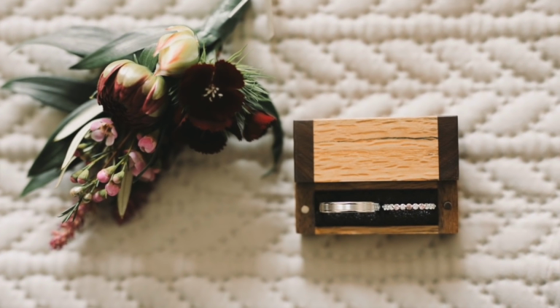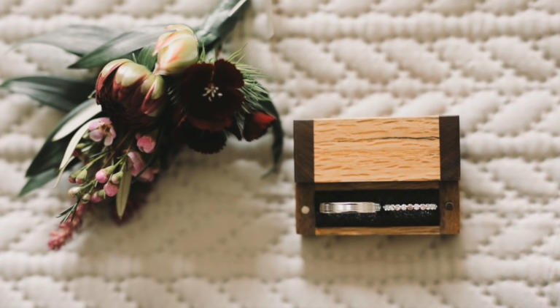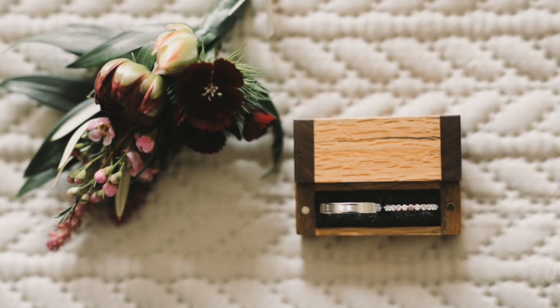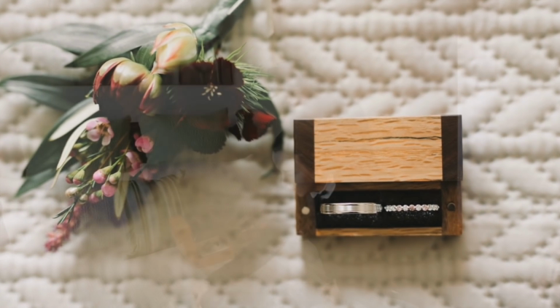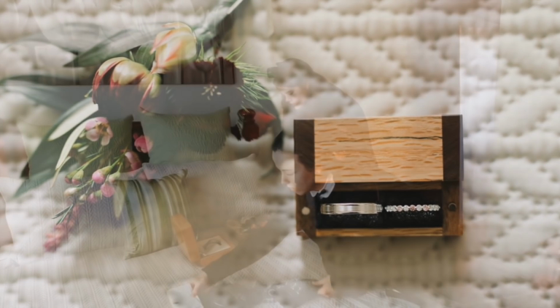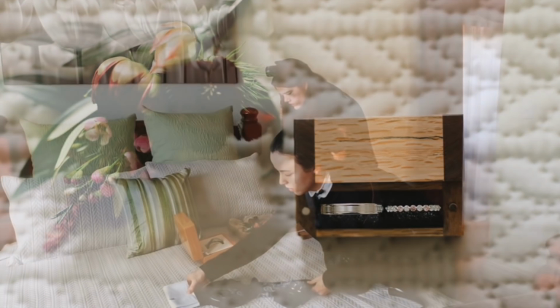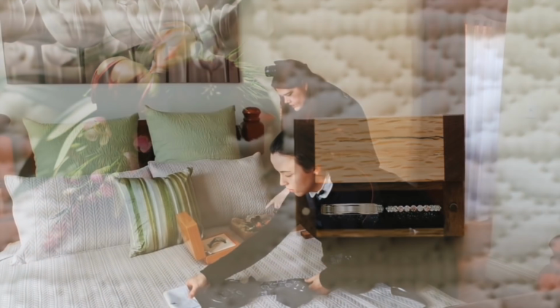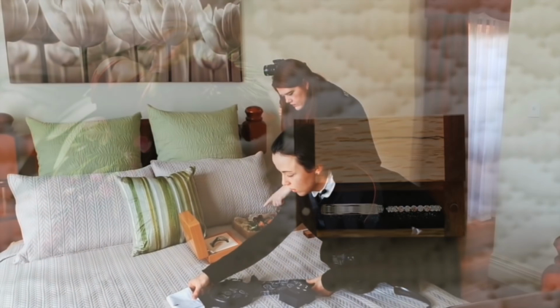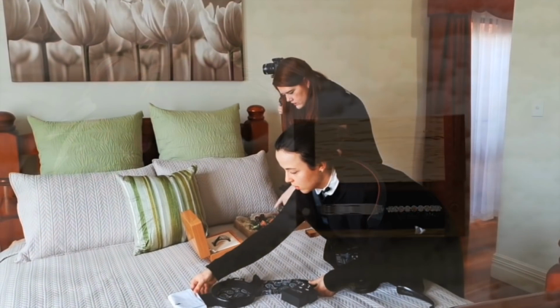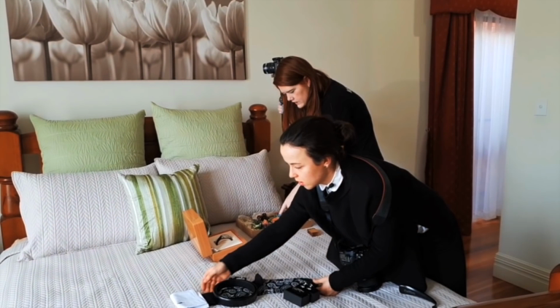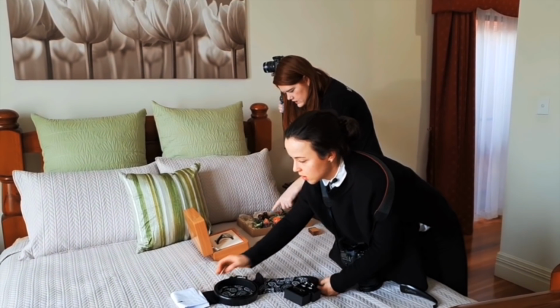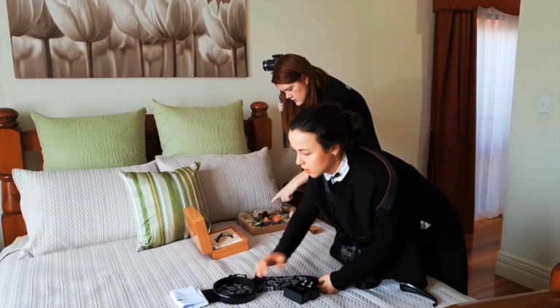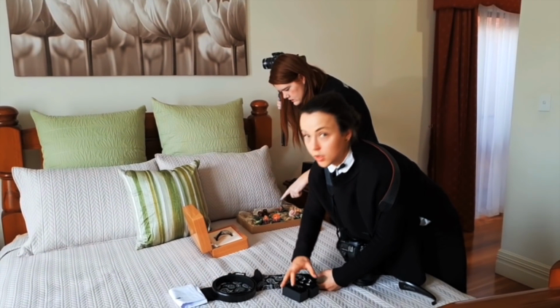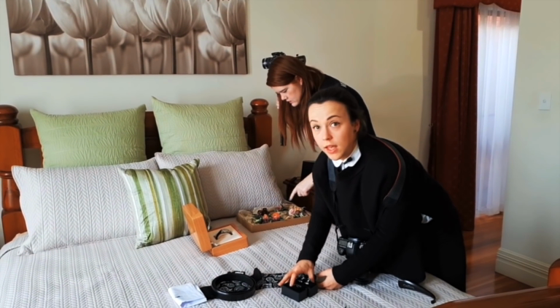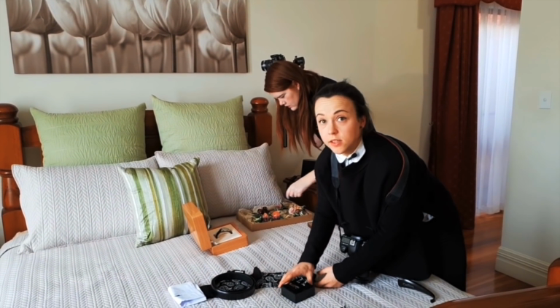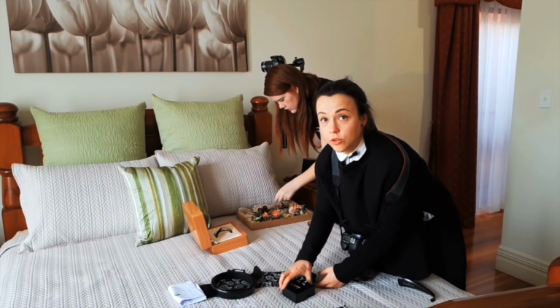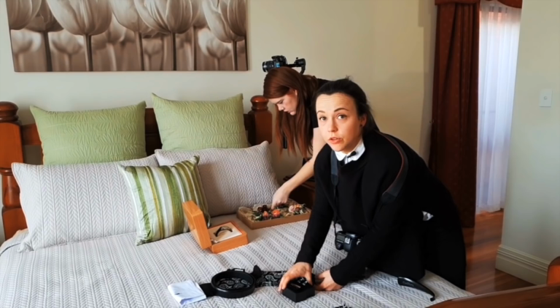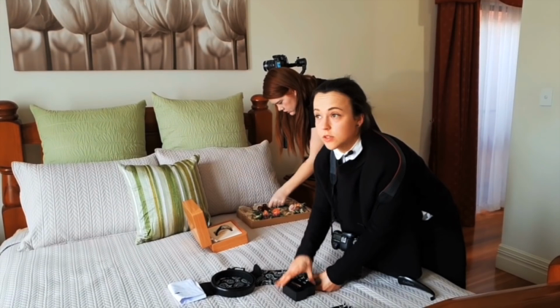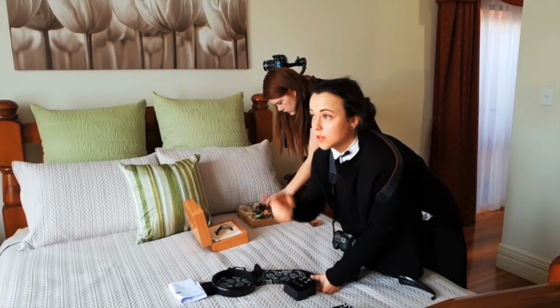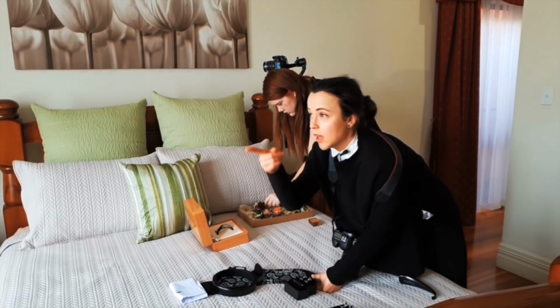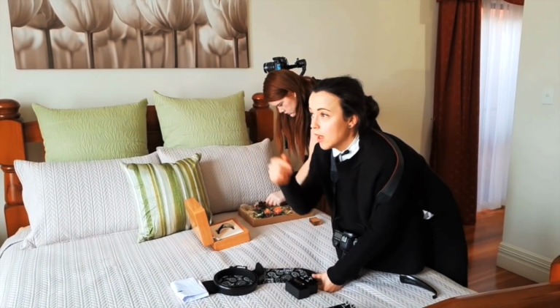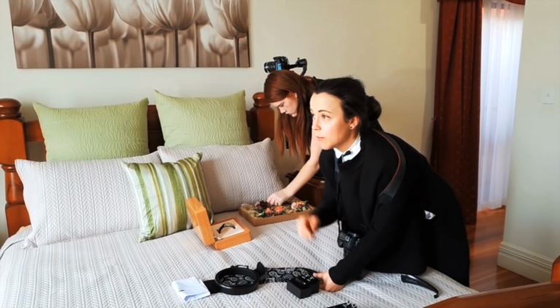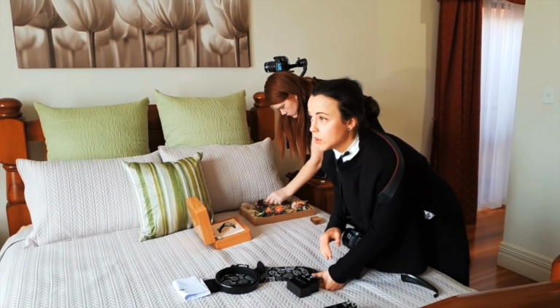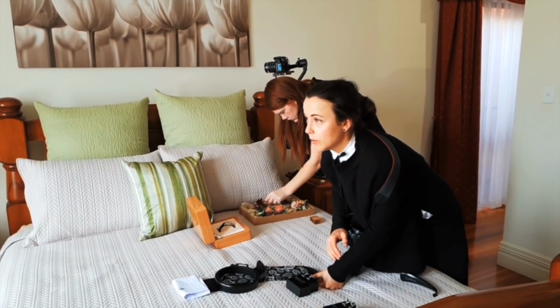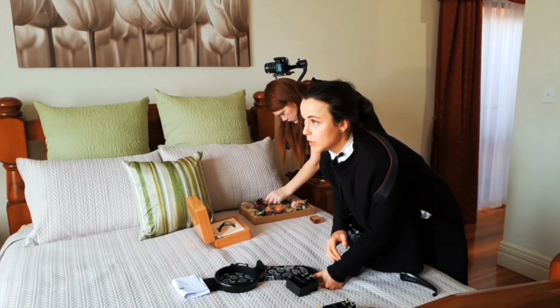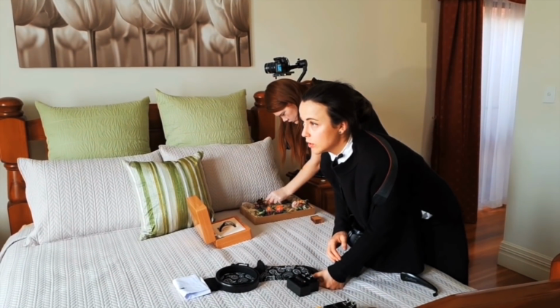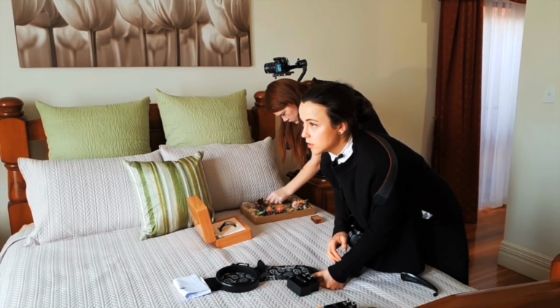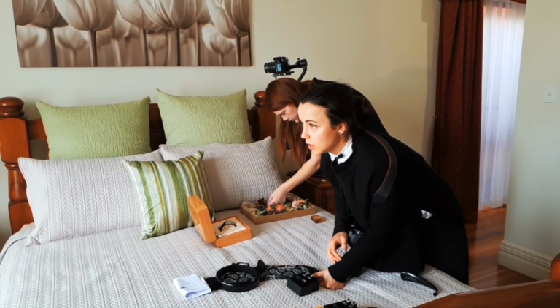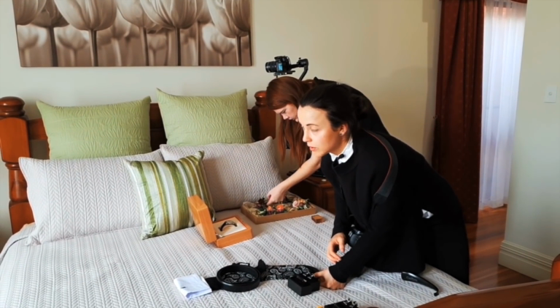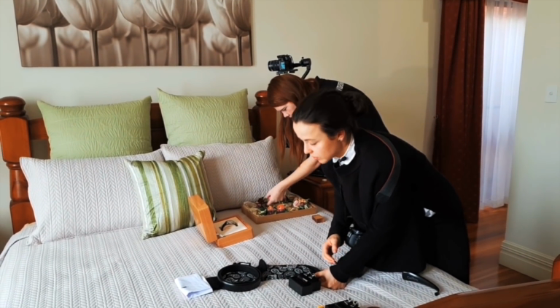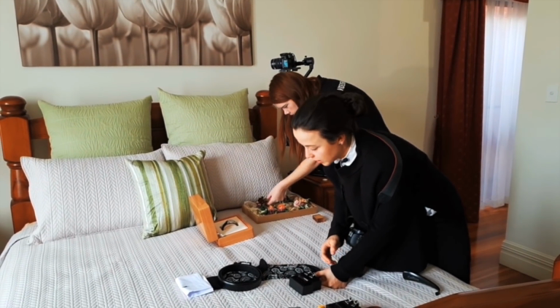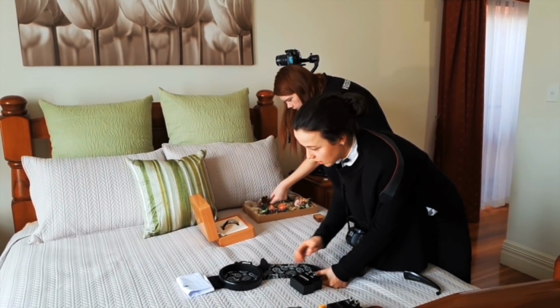How's the light for you, Catherine? Yeah, it's good. With the windows in here, it's really nice.